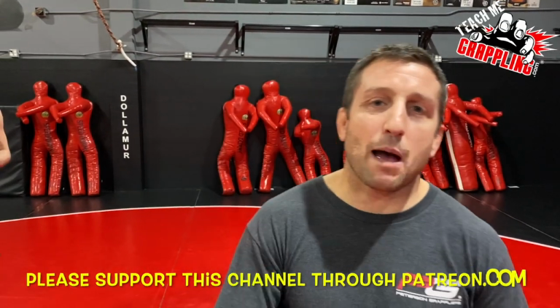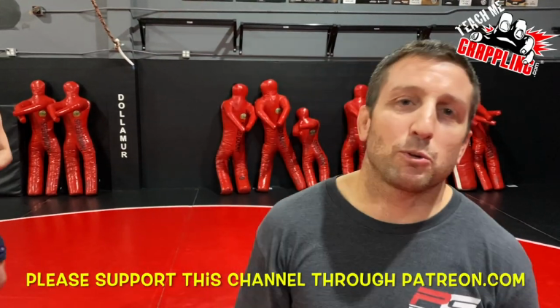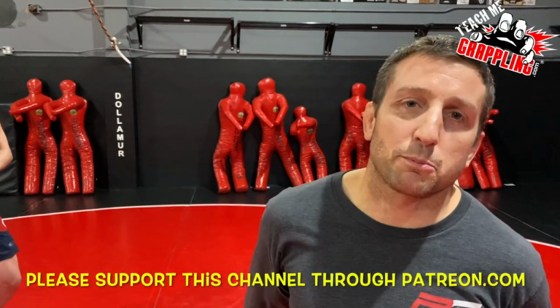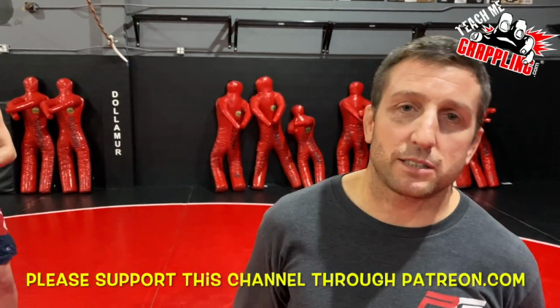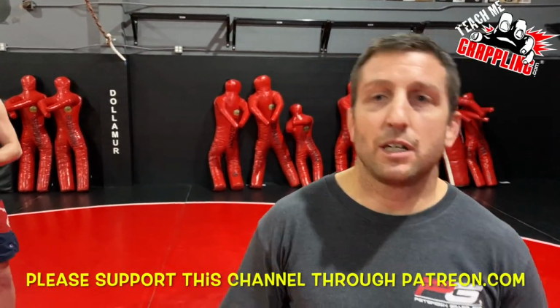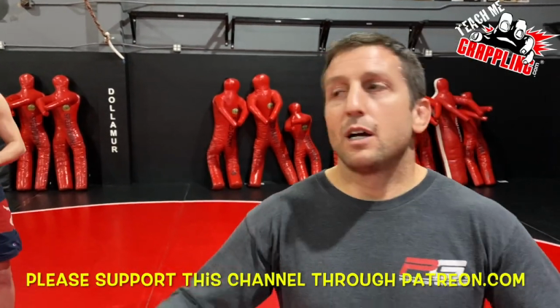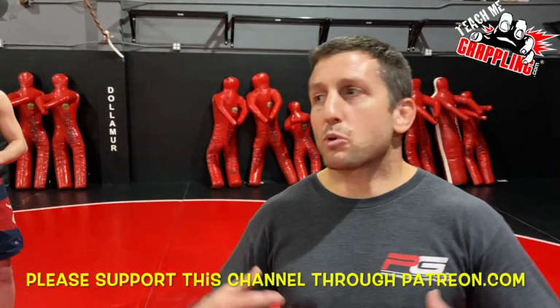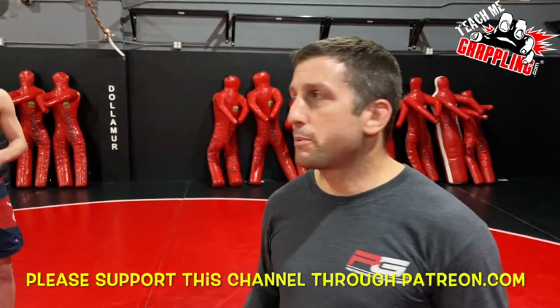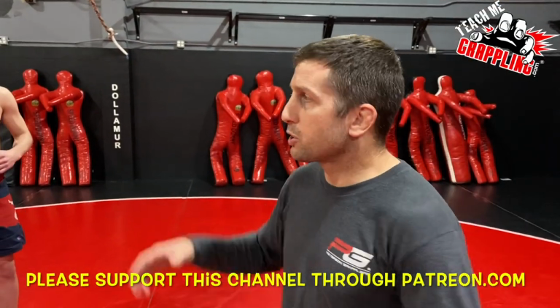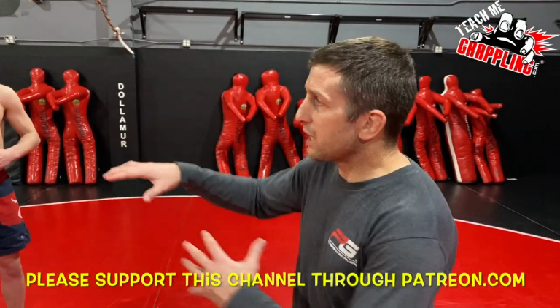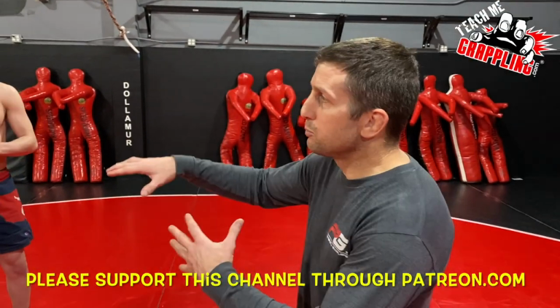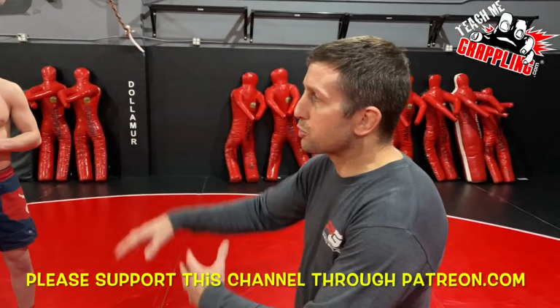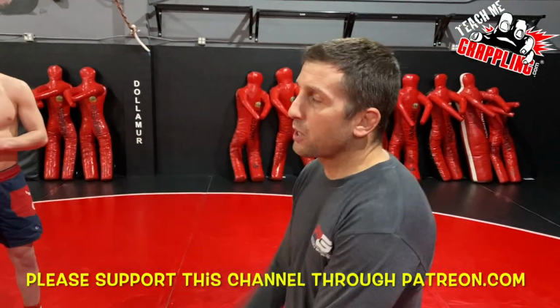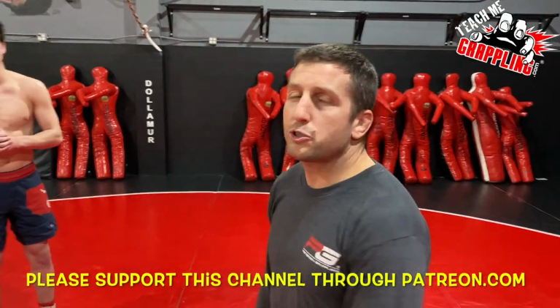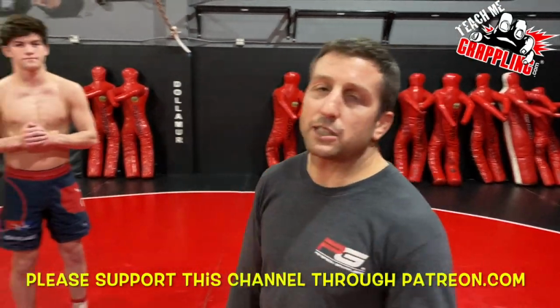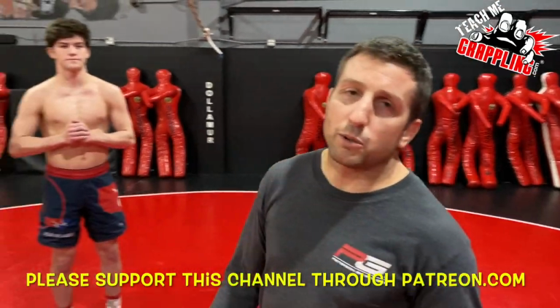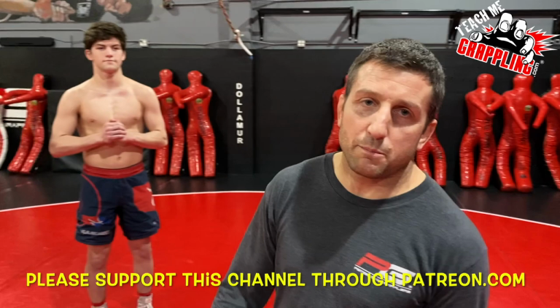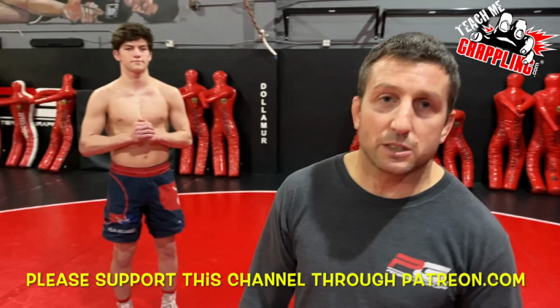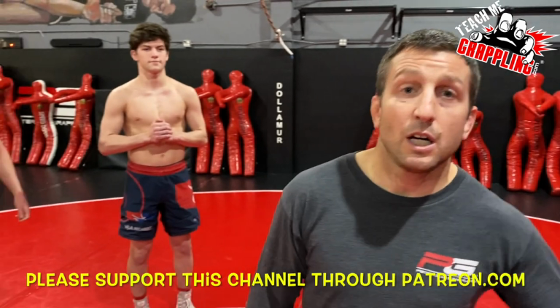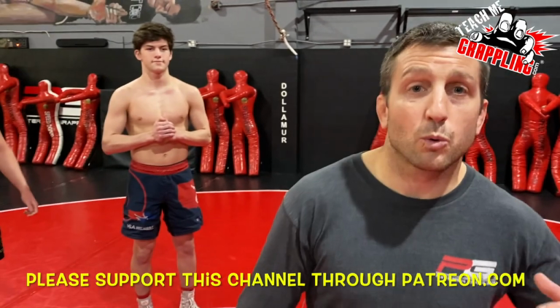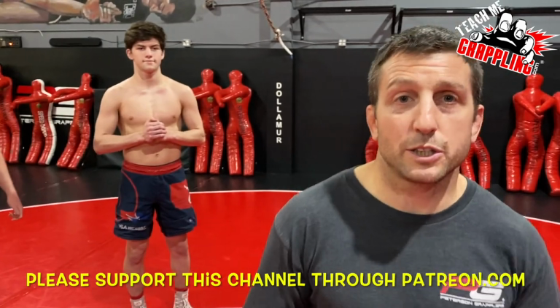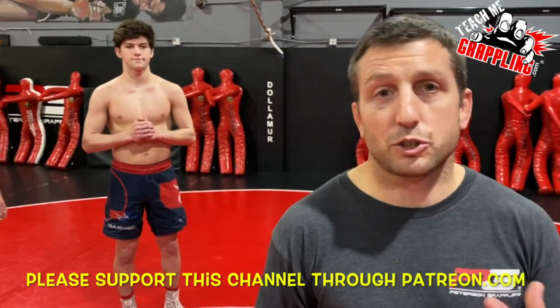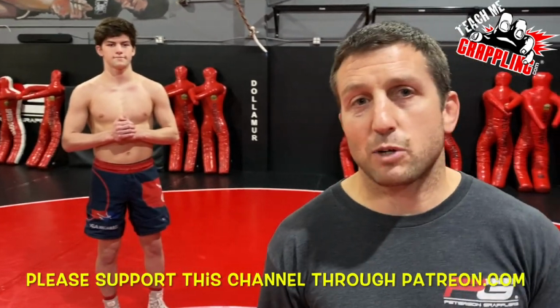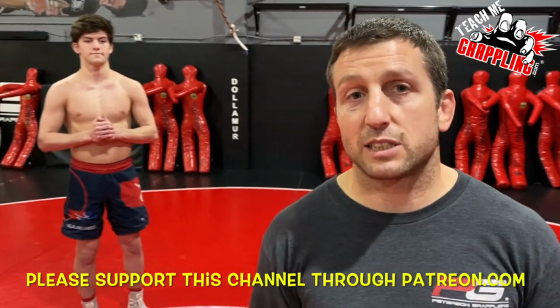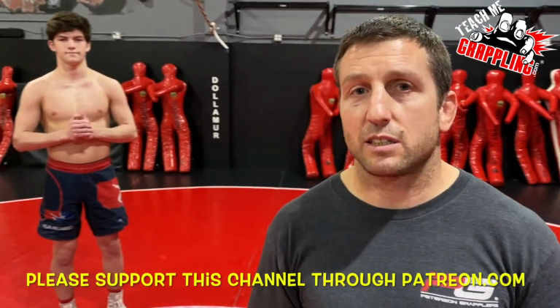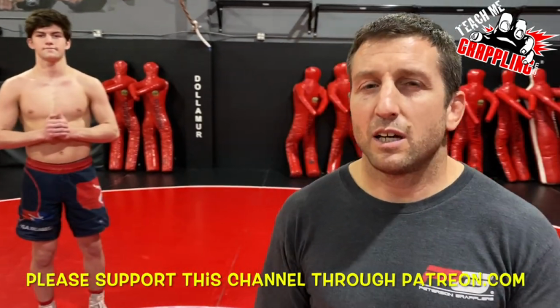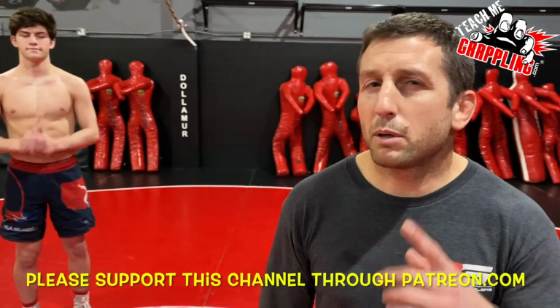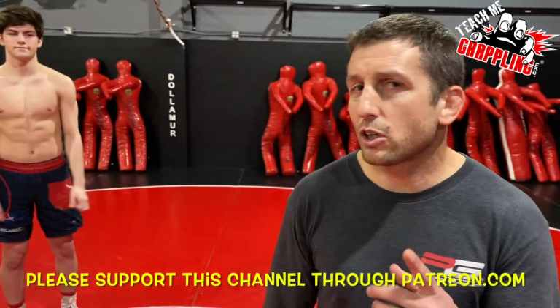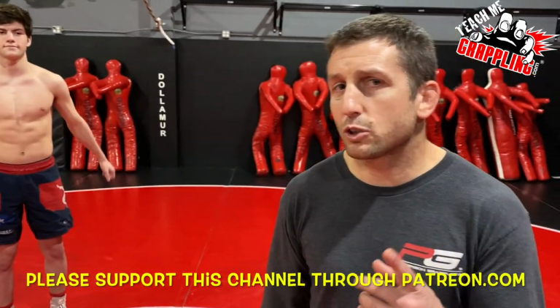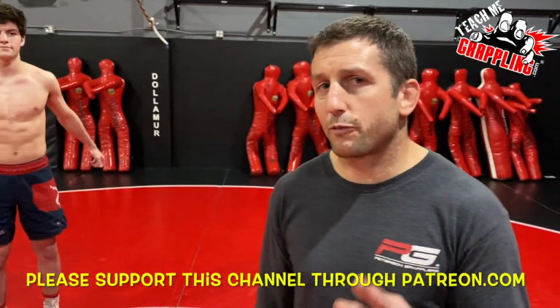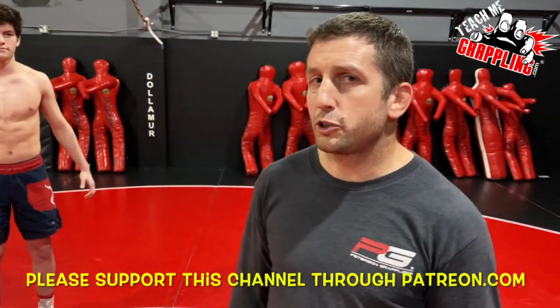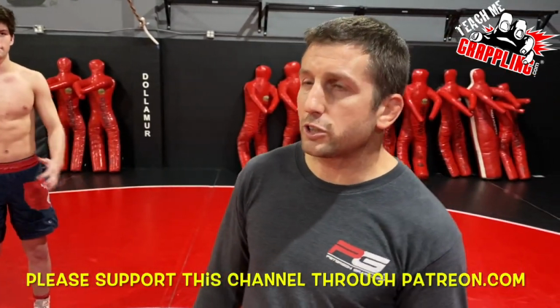What's up guys? Brian Peterson. We got the Munoz brothers. You guys know what that means — we're going to do some wrestling, but it's also good for jujitsu.